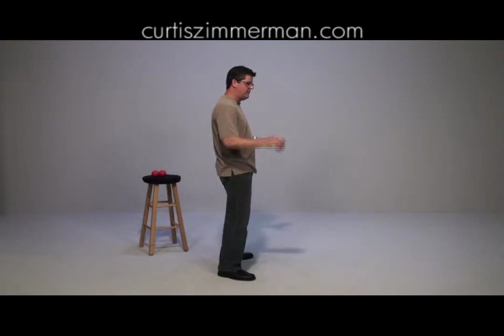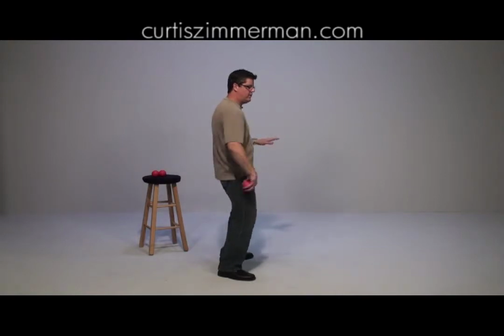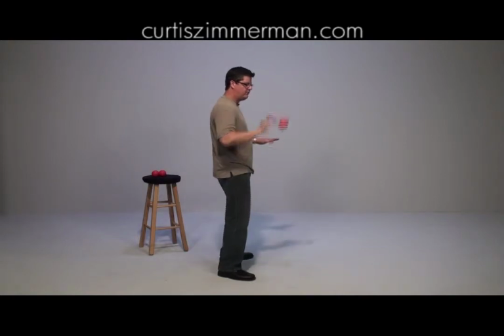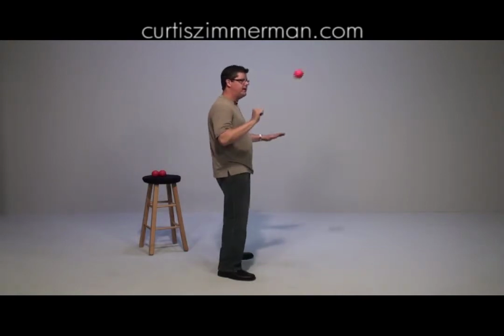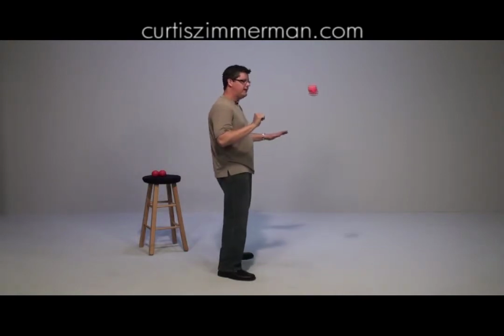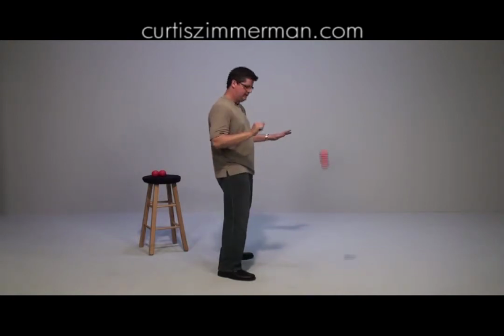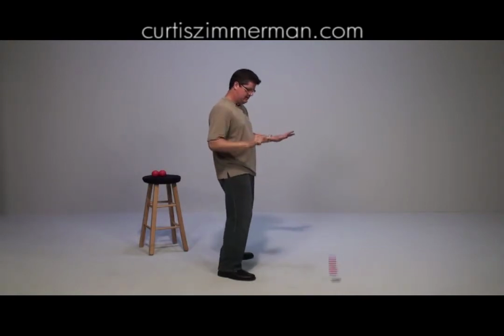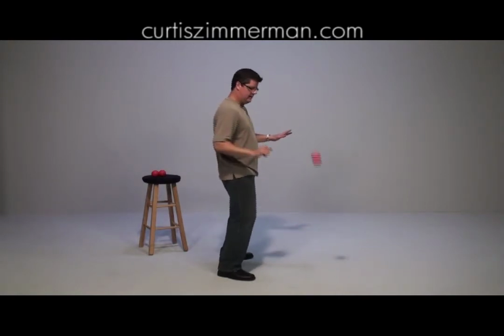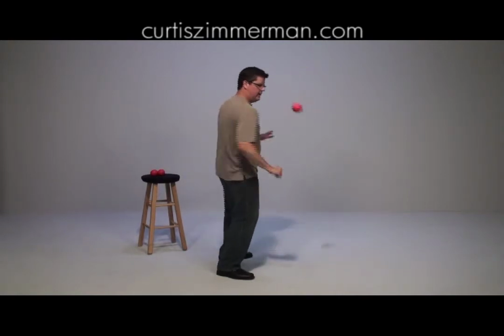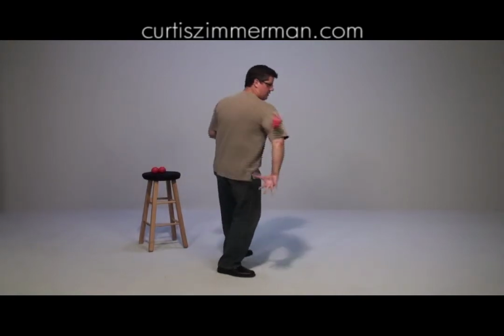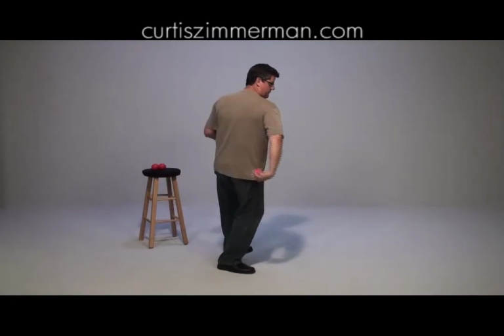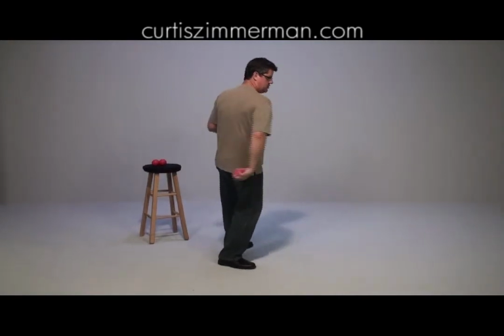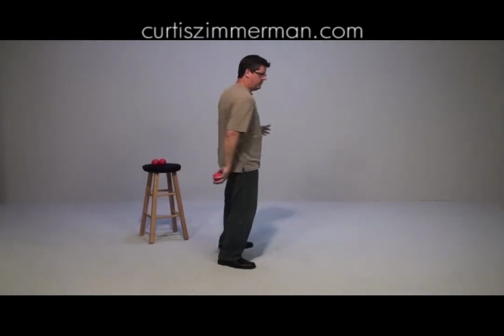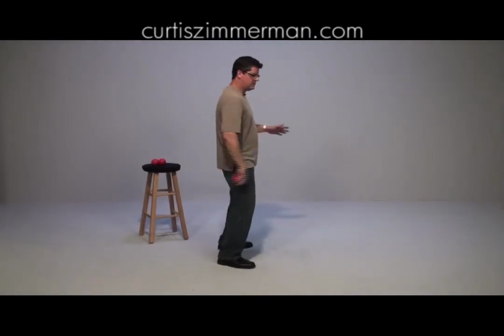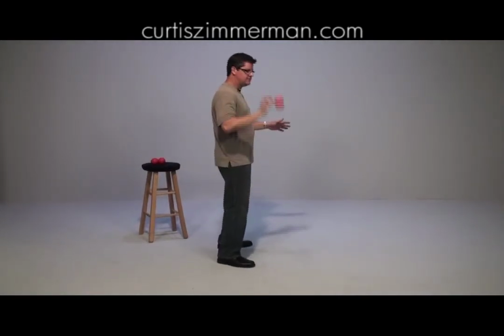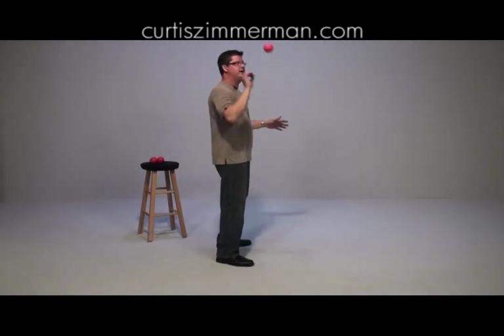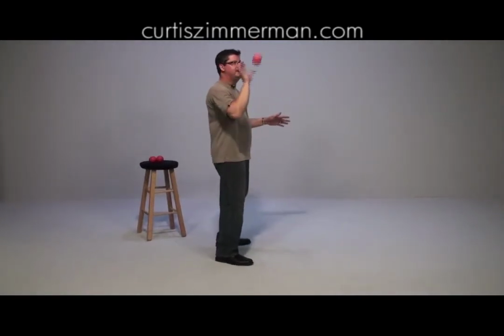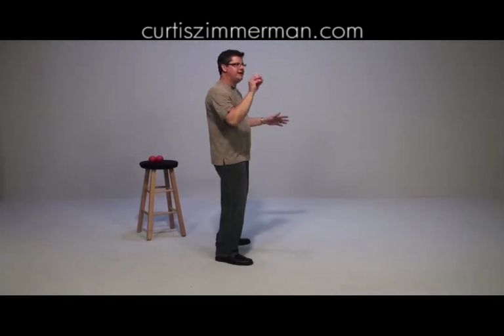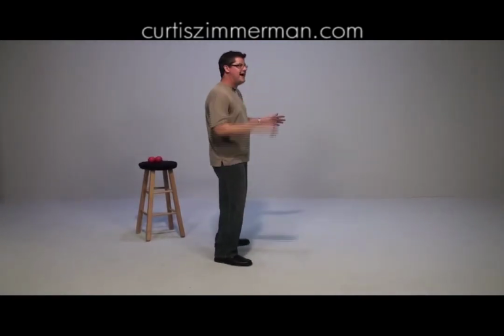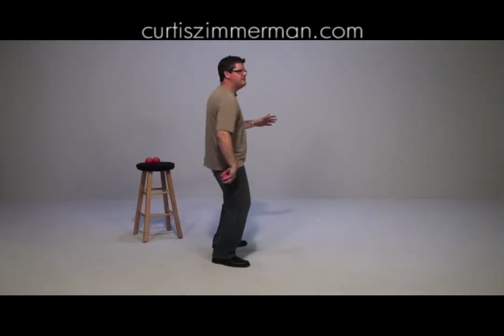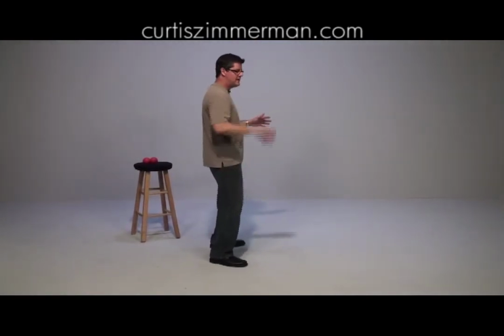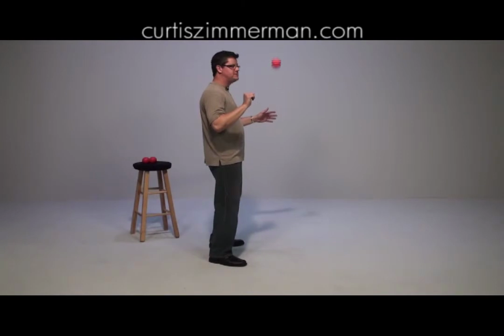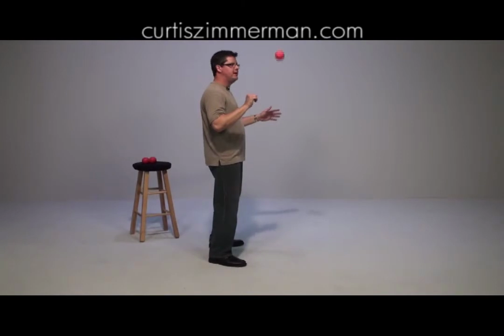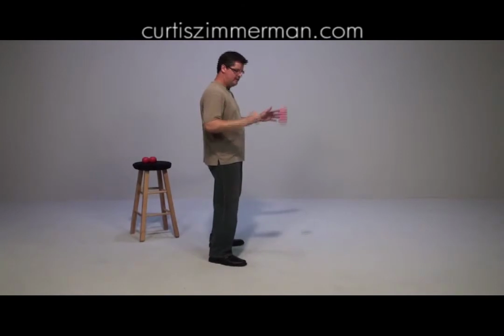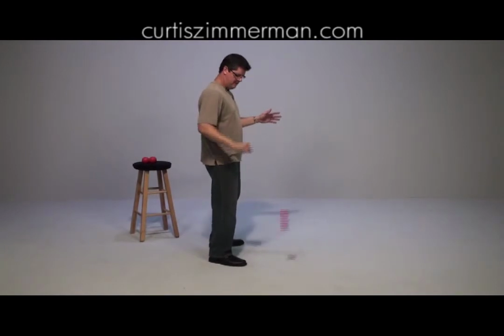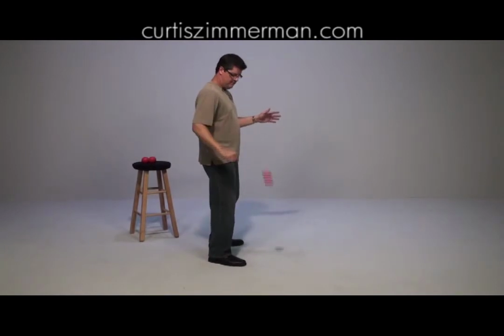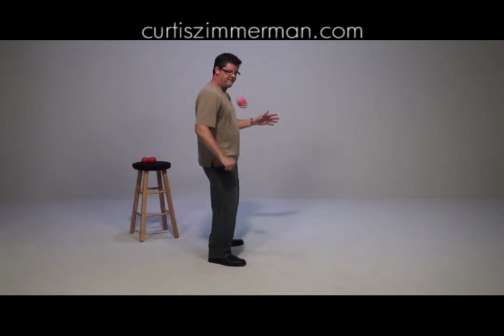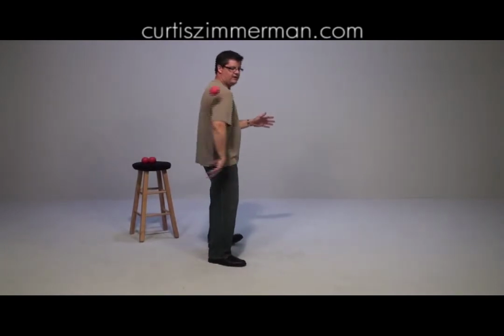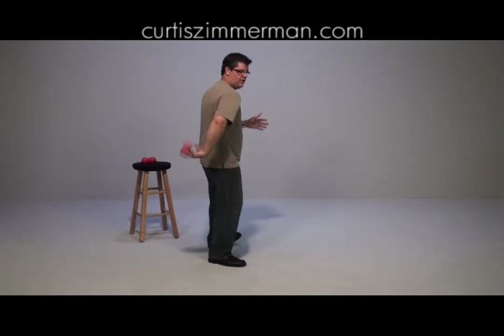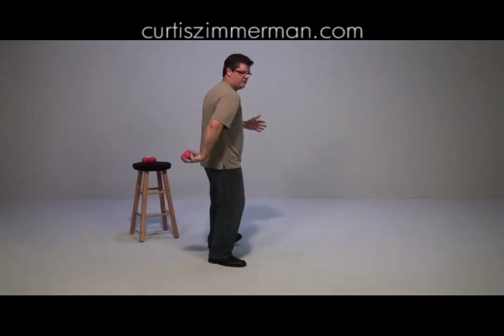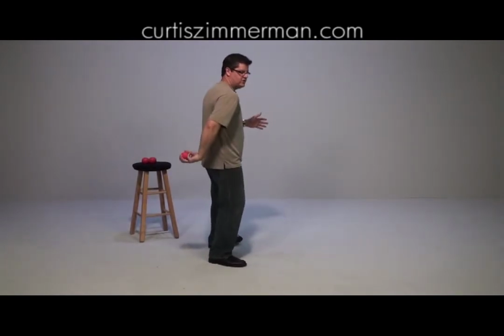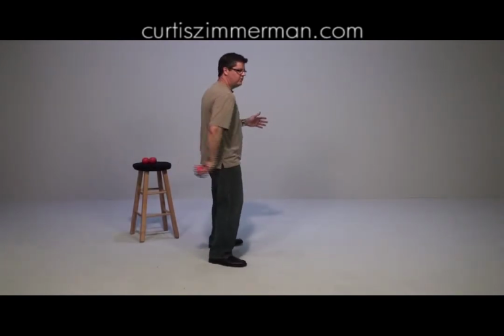Here we go. Spin it over the shoulder. Spin it a little bit higher this time. Perfect — over the shoulder.